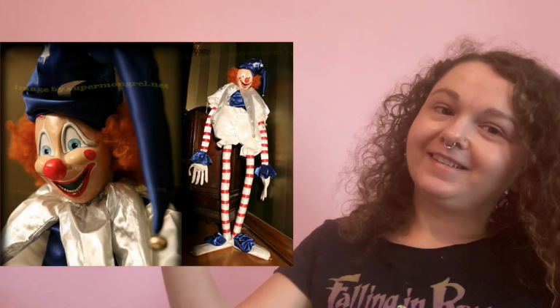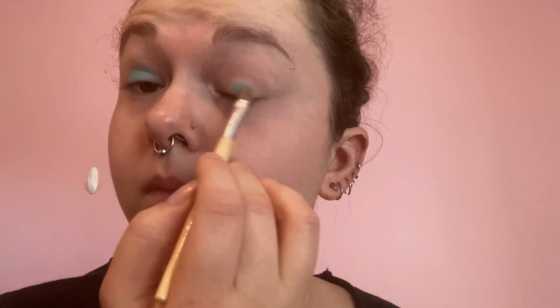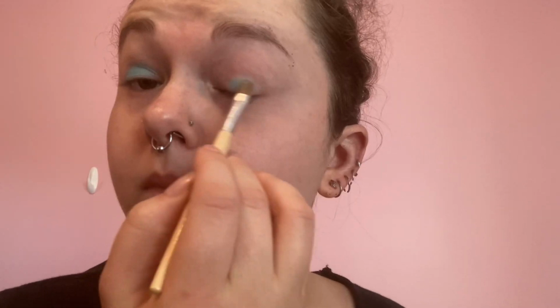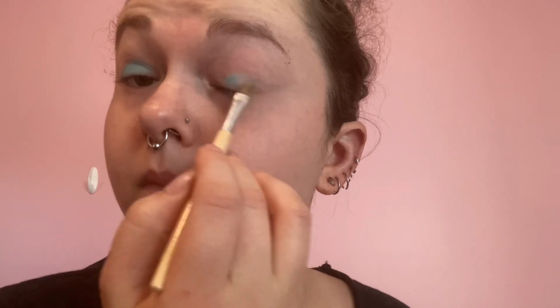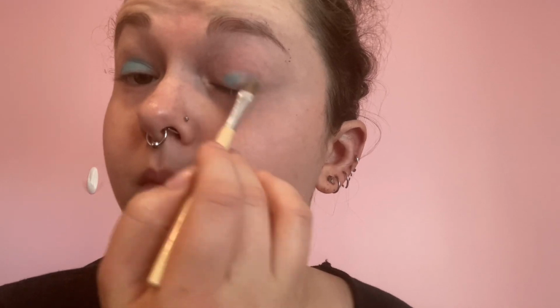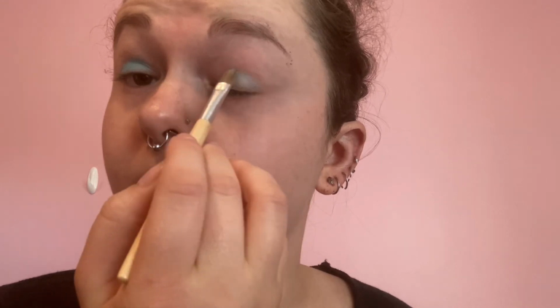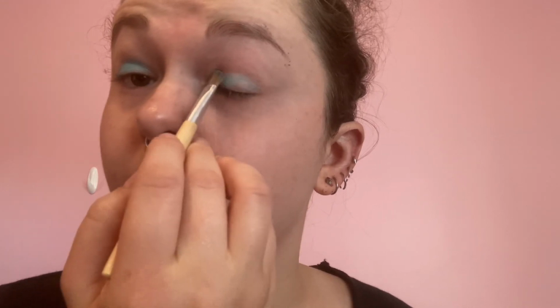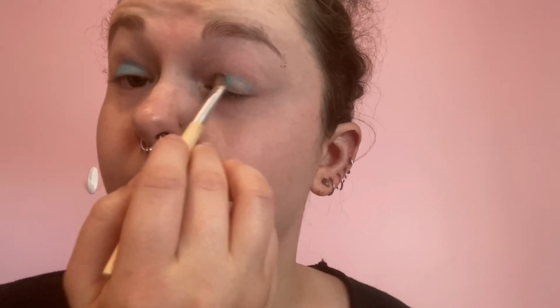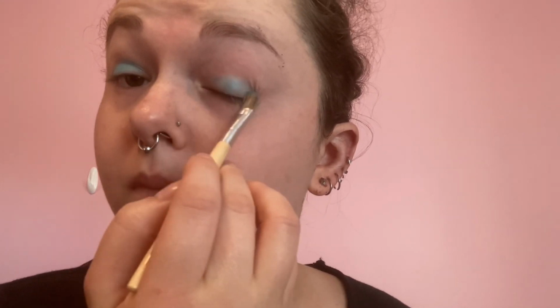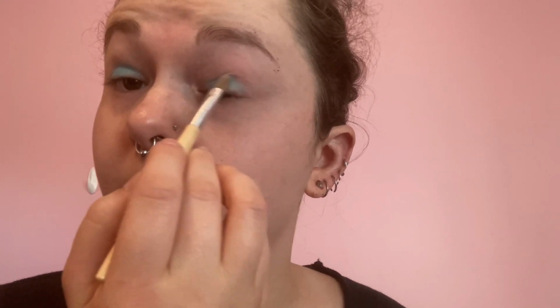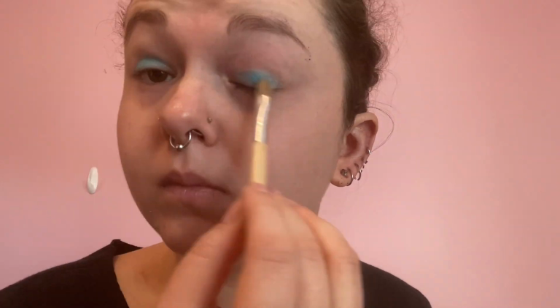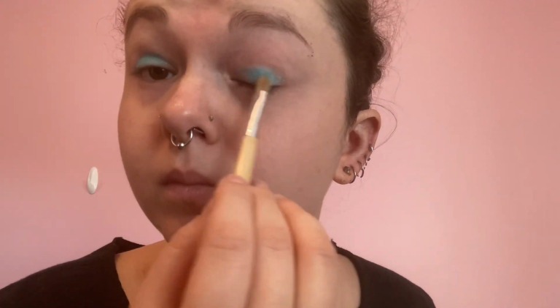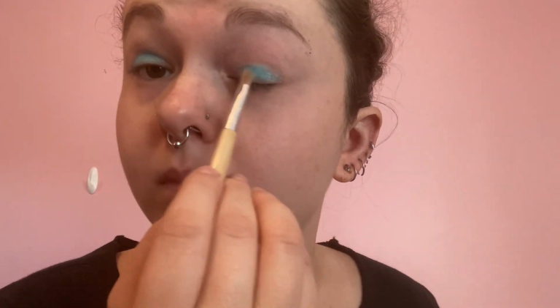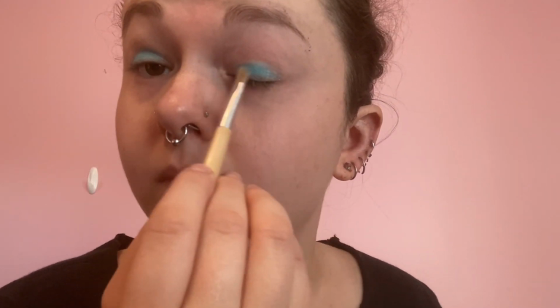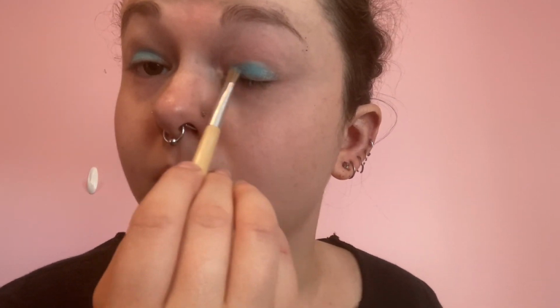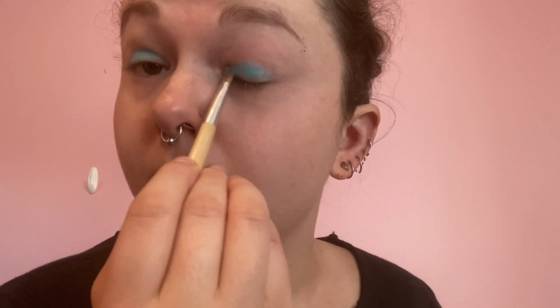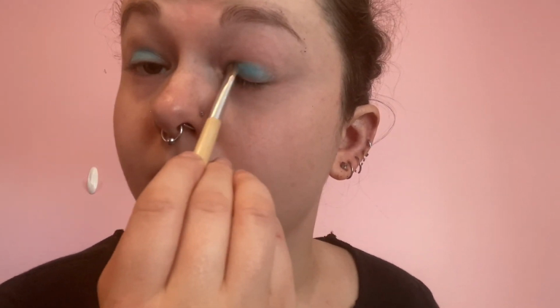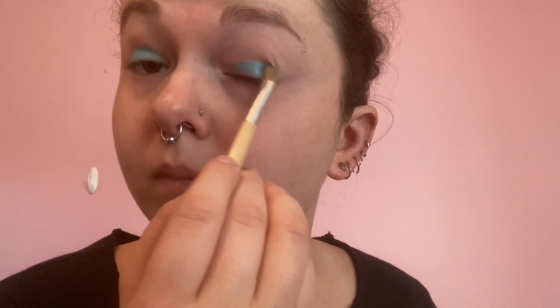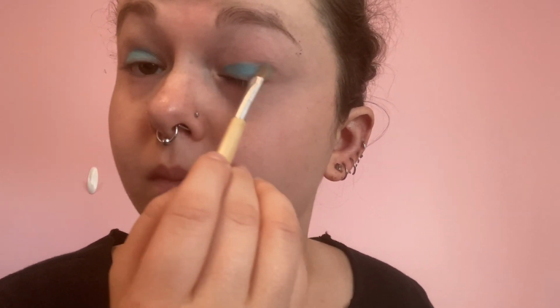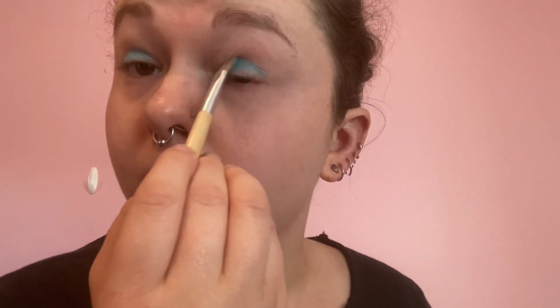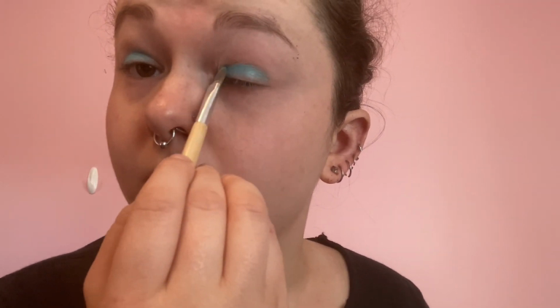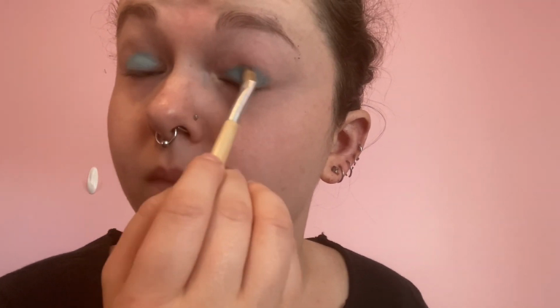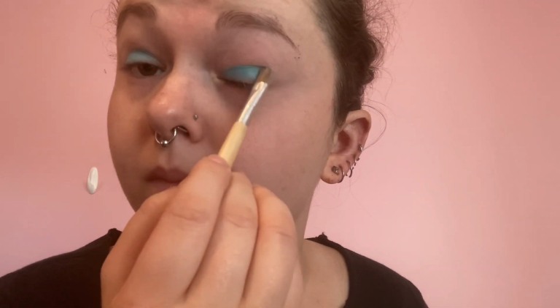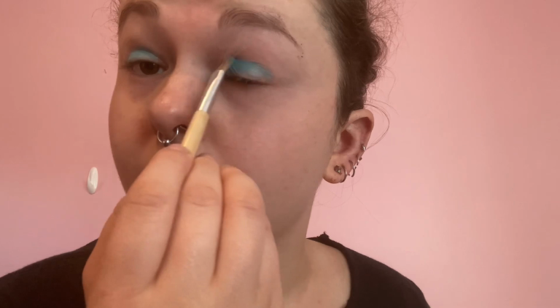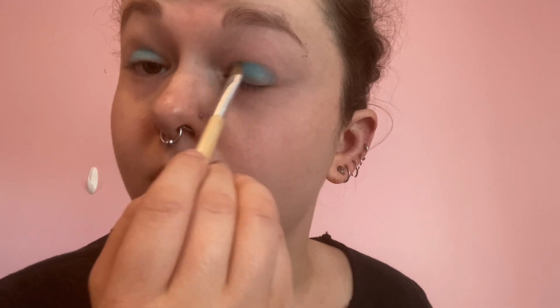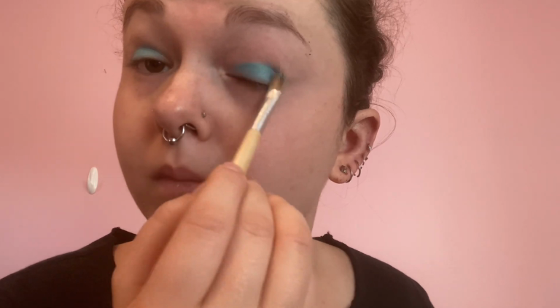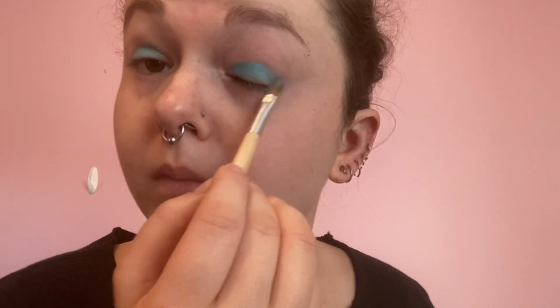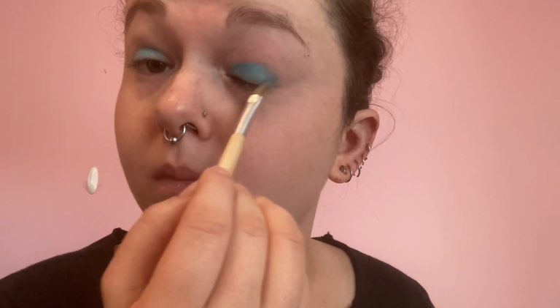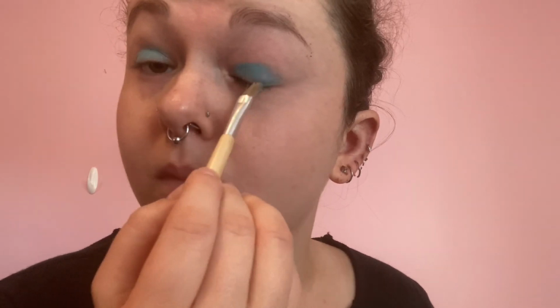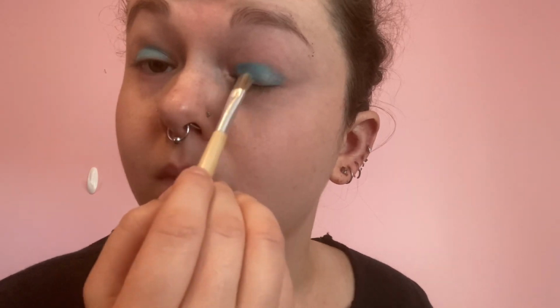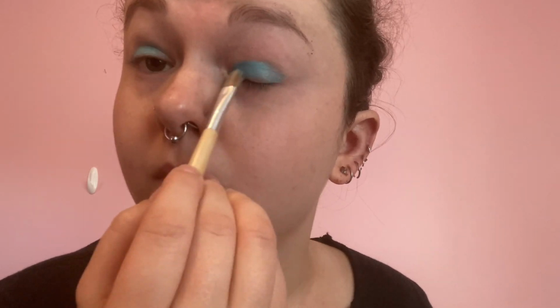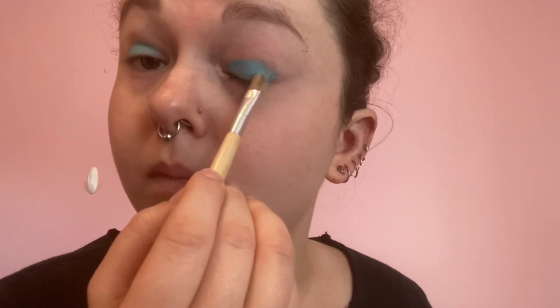This character has light blue eyes, so I'm starting with a shimmery light blue eyeshadow from the Neon Brights eyeshadow palette and putting that on my lids.